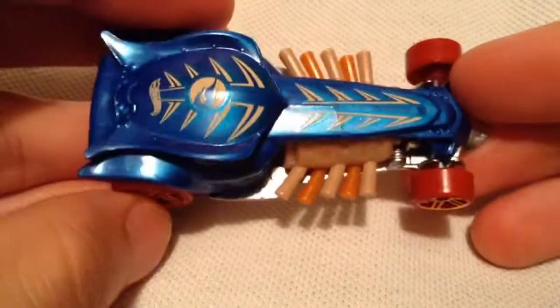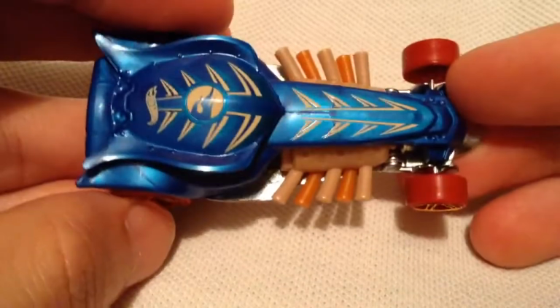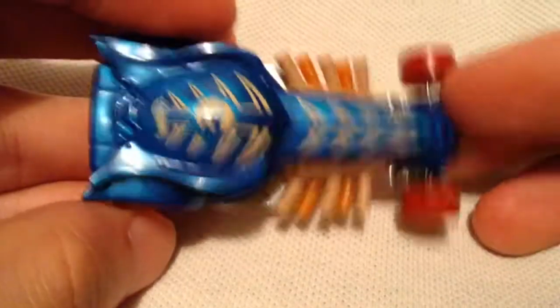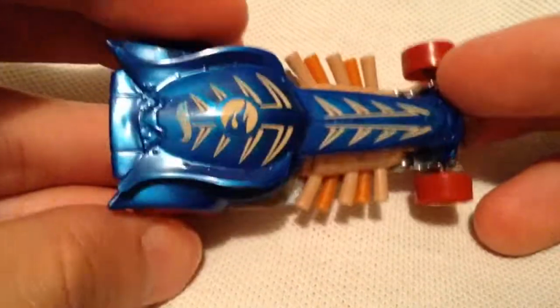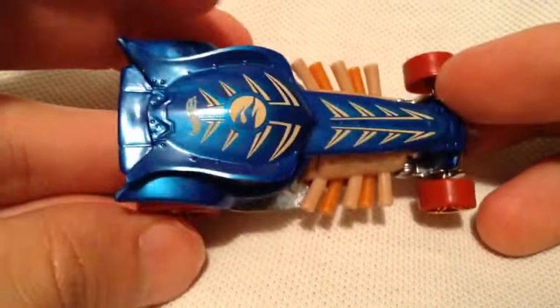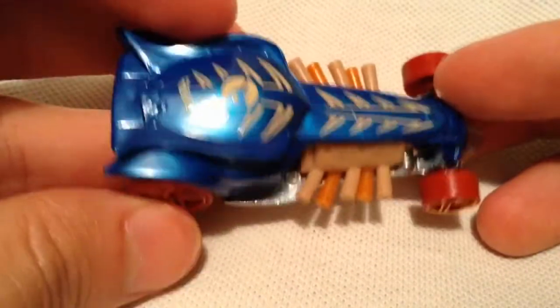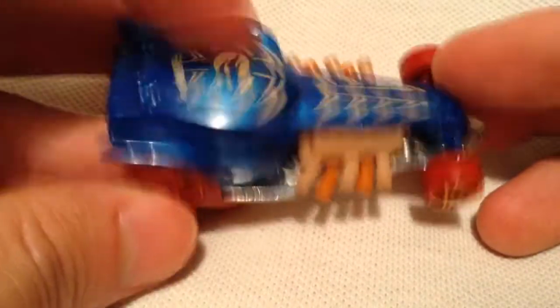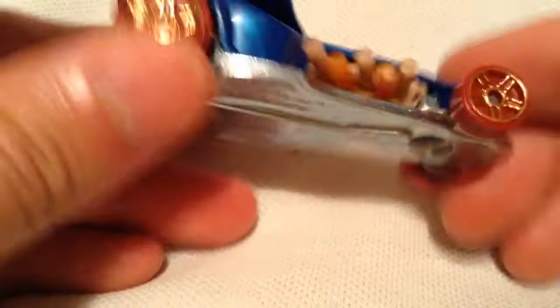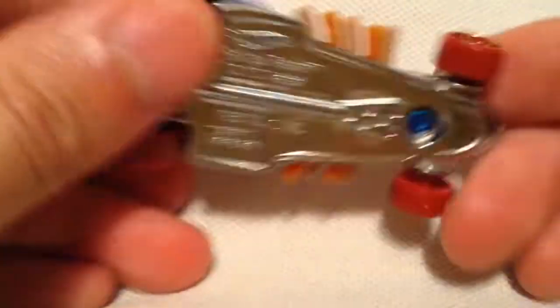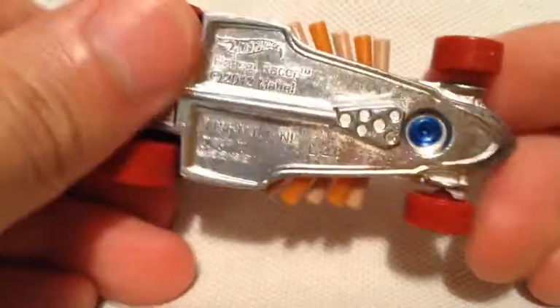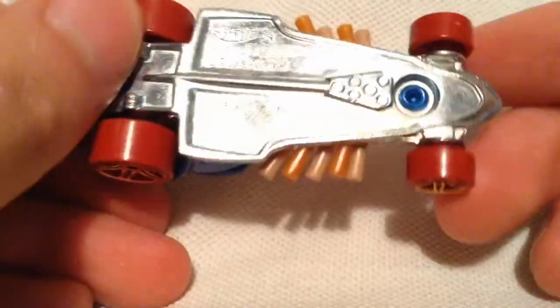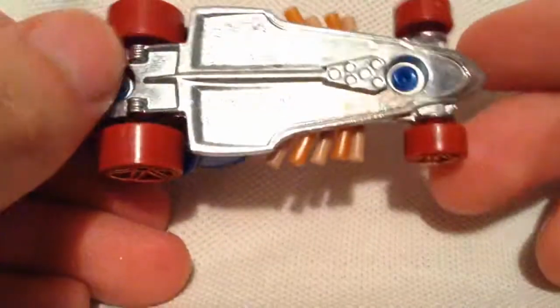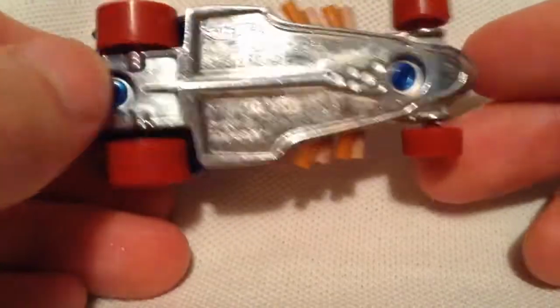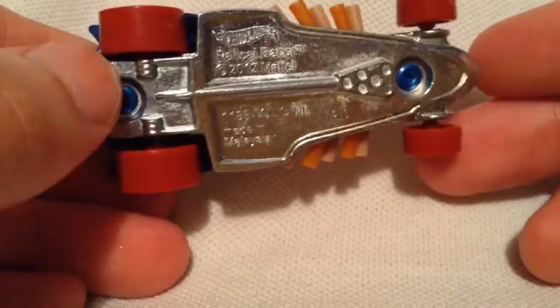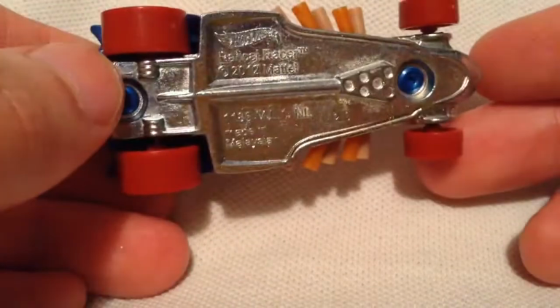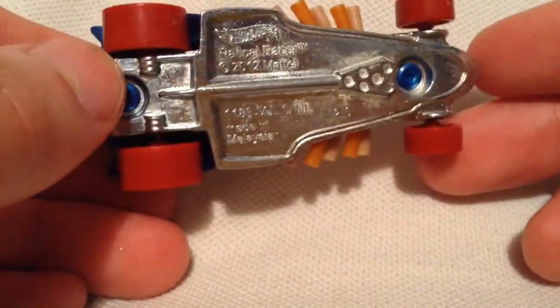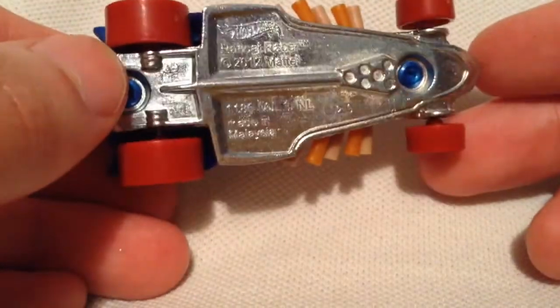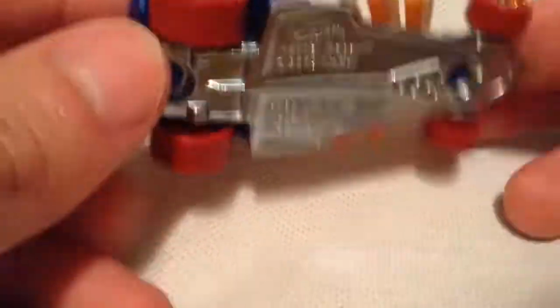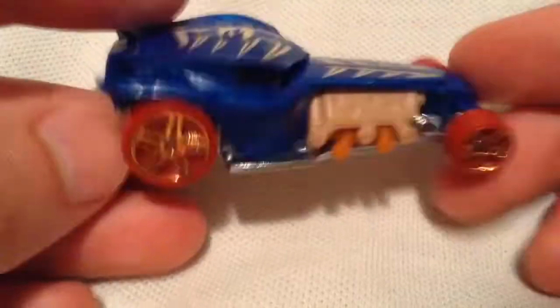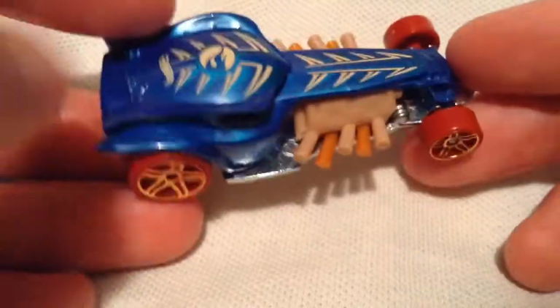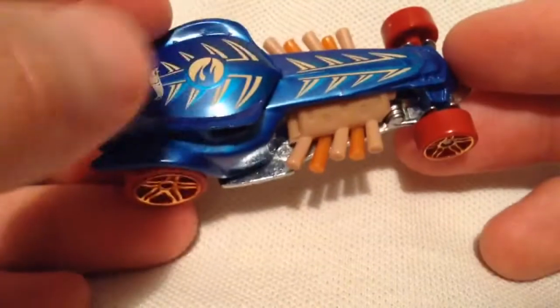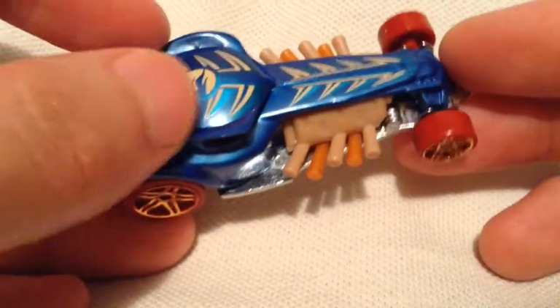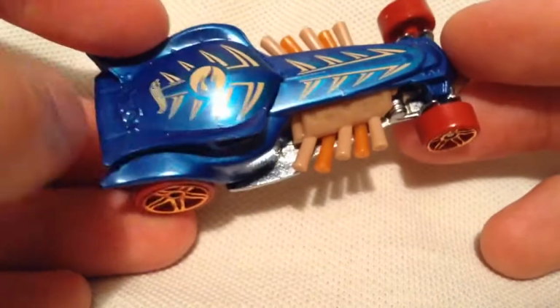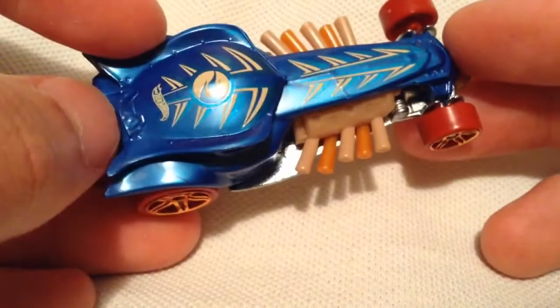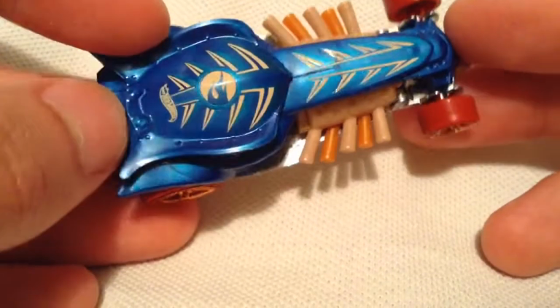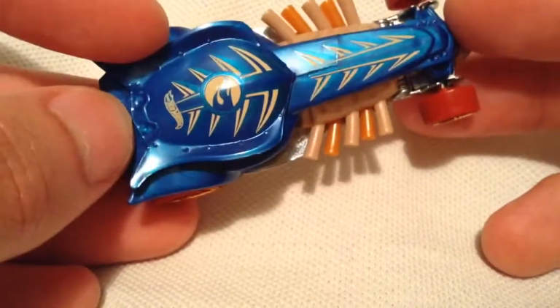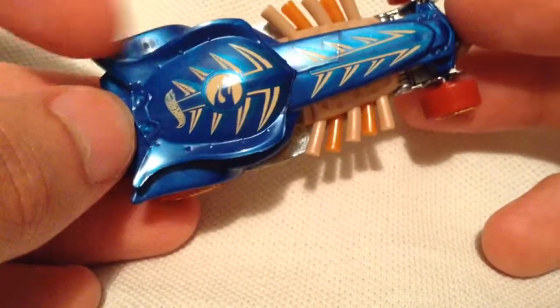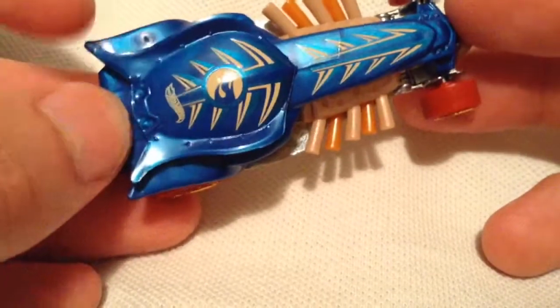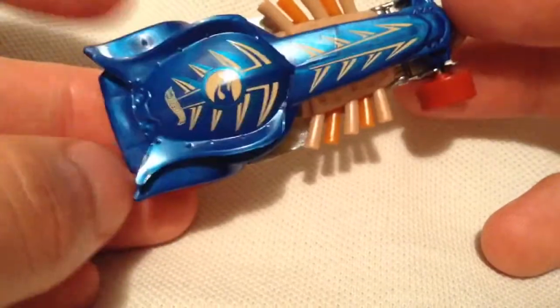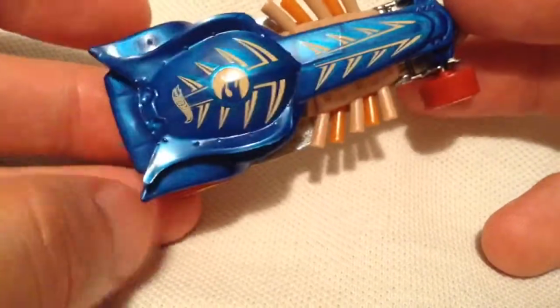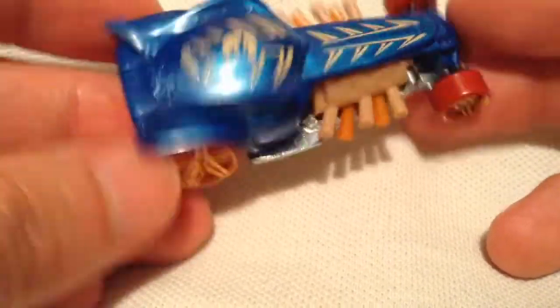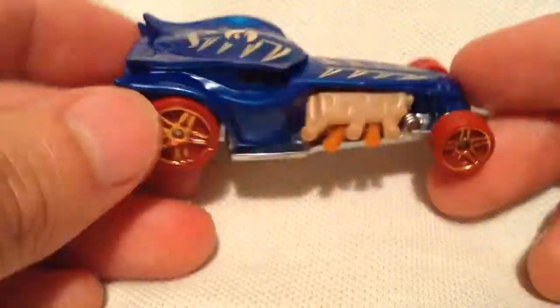So it's a plastic casing. Everything's plastic except for the base there, which is metal. Got the Circle Flame logo right there that tells you the Treasure Hunt.